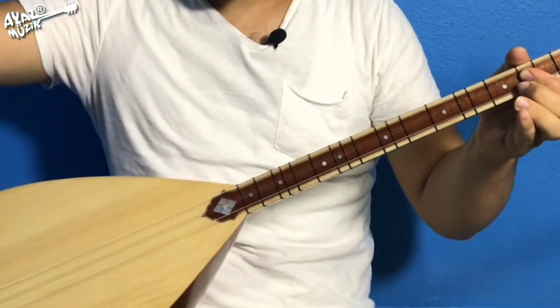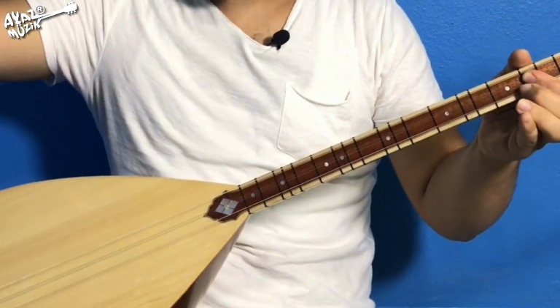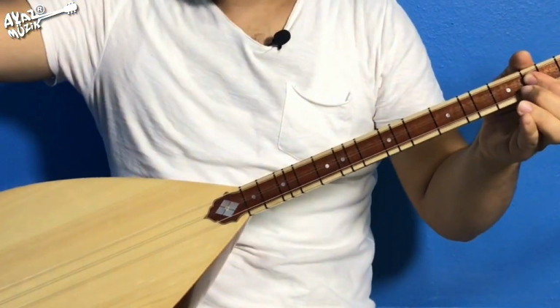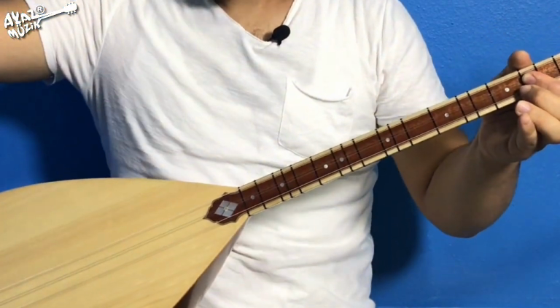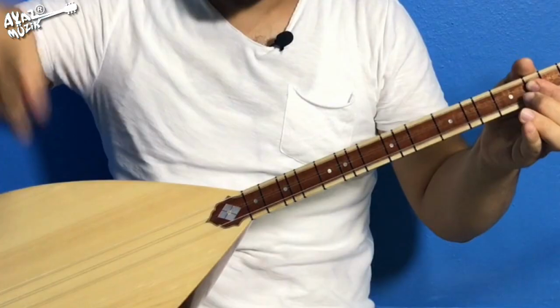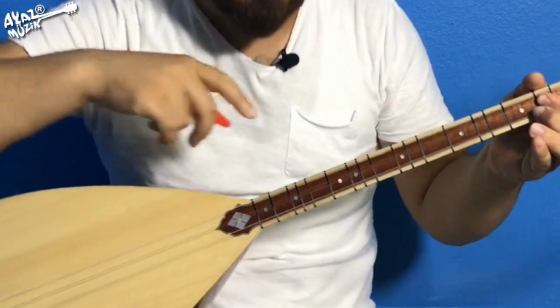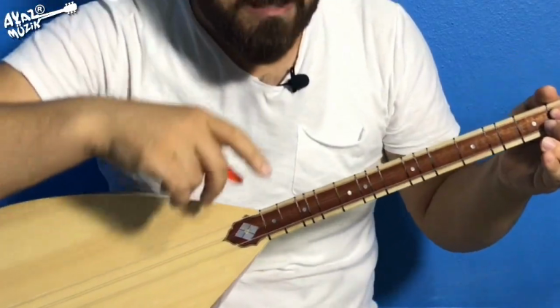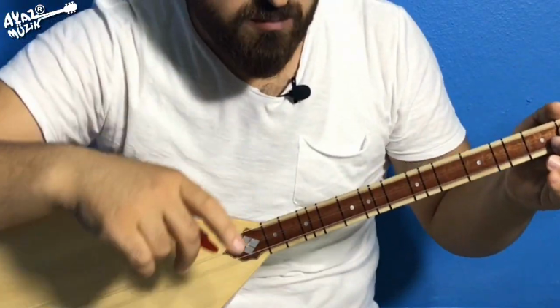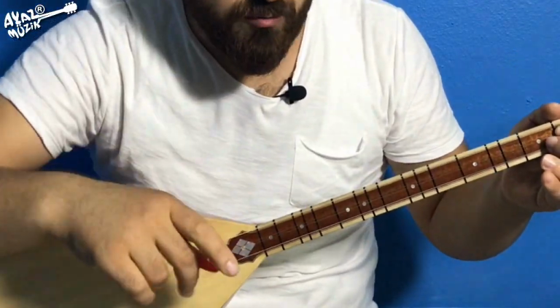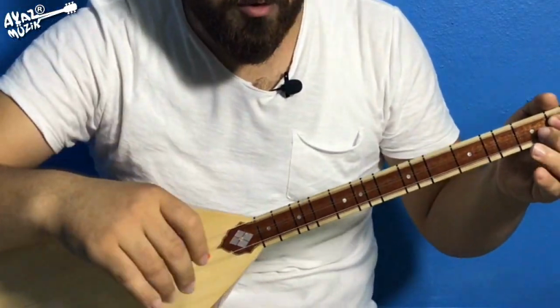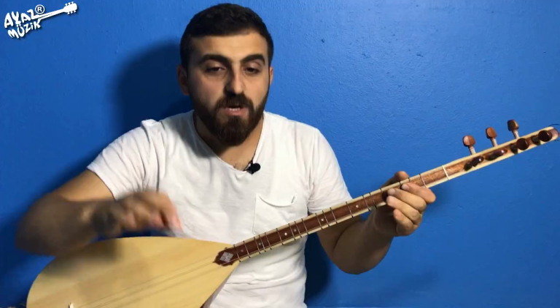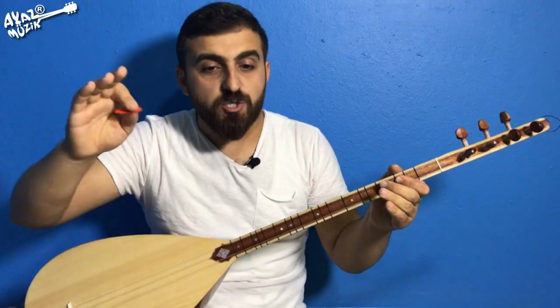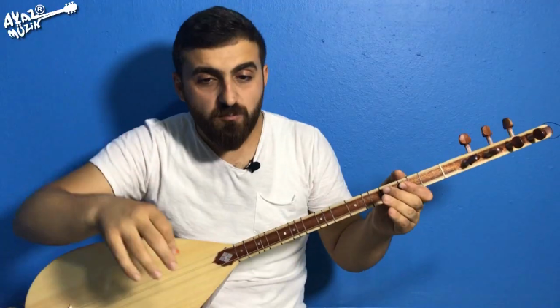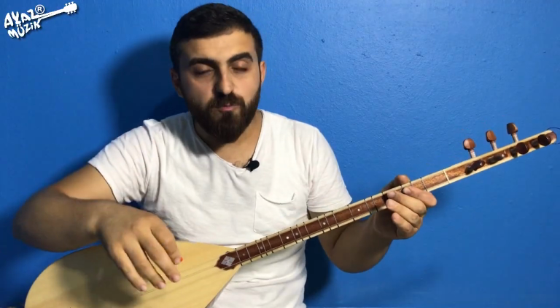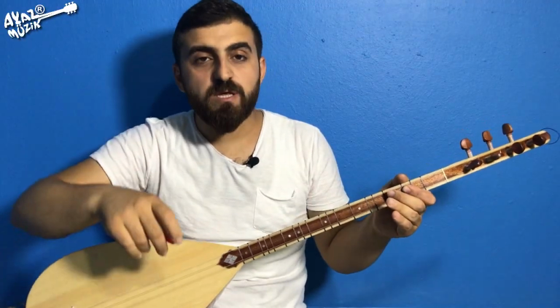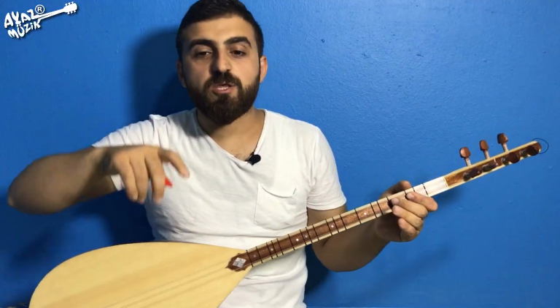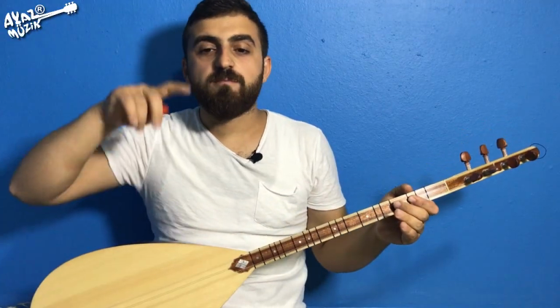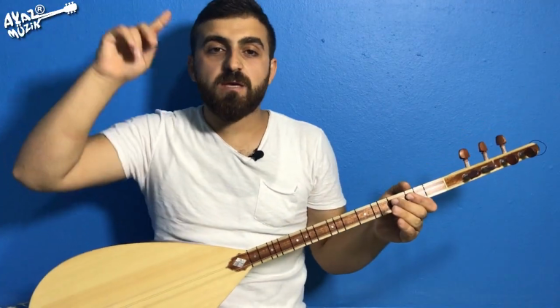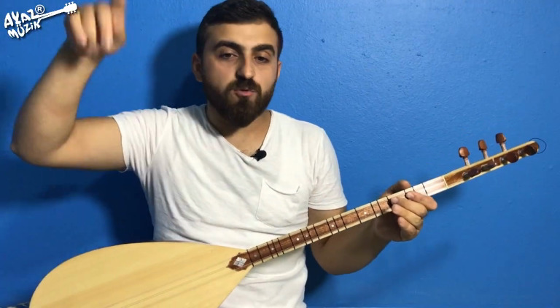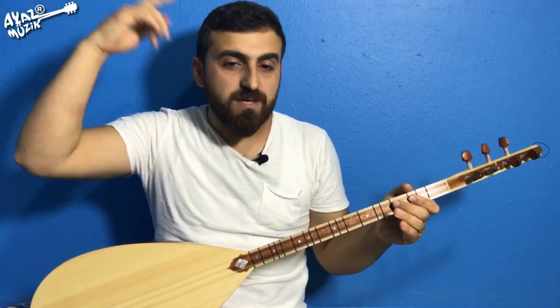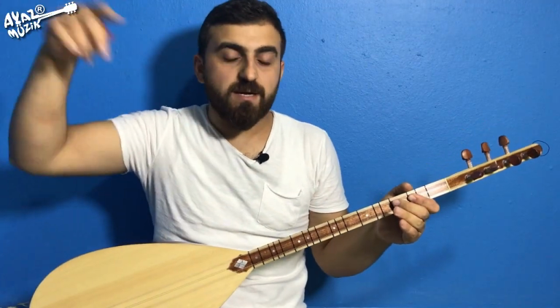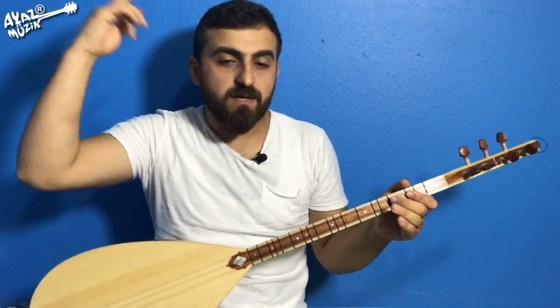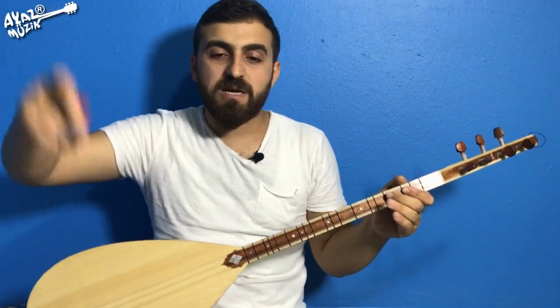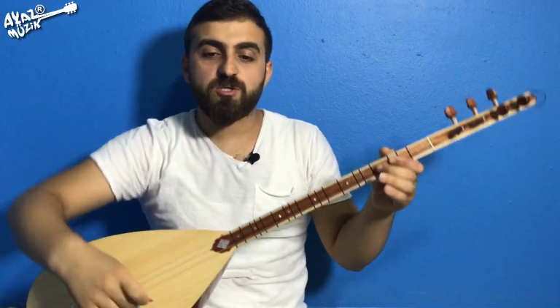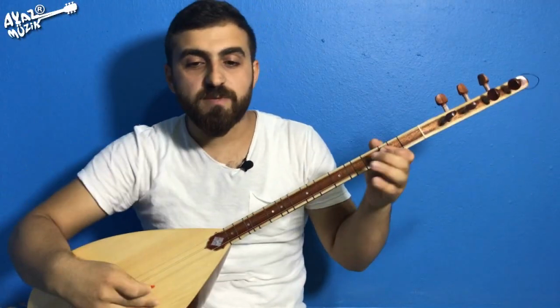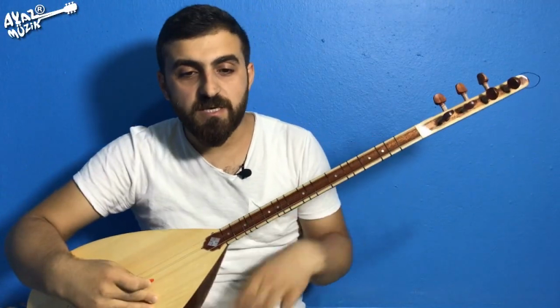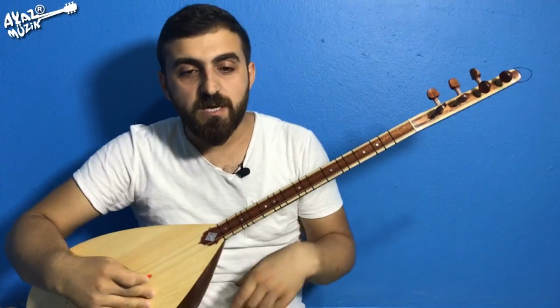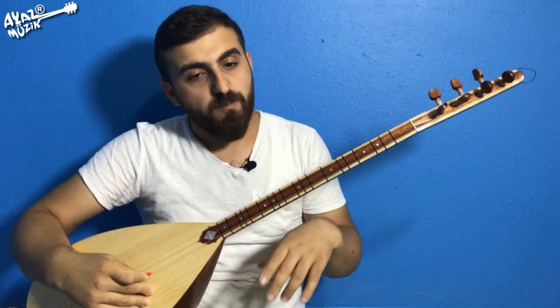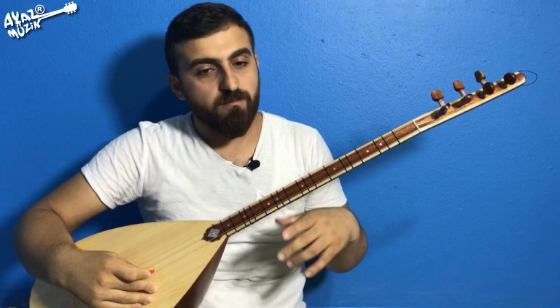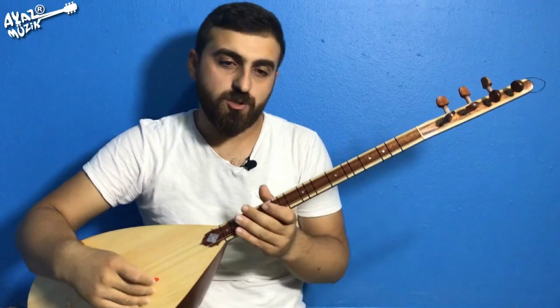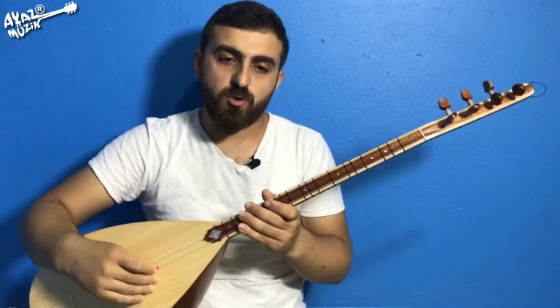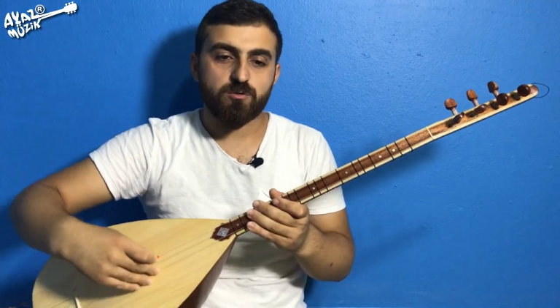Evet. Şimdi burası saz bölümüydü. Şan bölümüne de geçelim. En sonunda tekrarlarını birleştirmesini yapalım. Bence güzel olur.